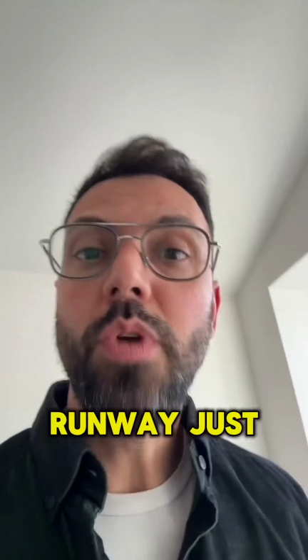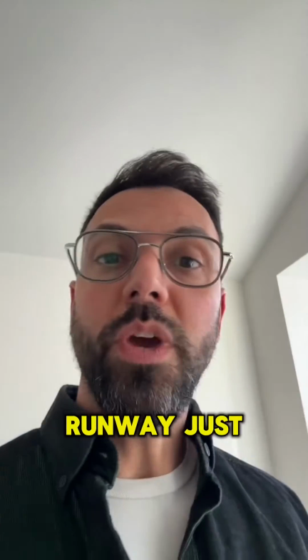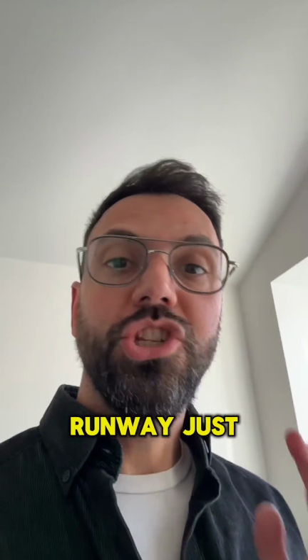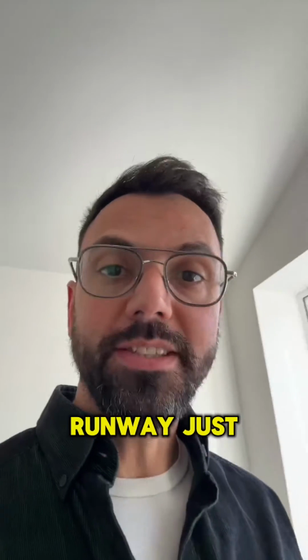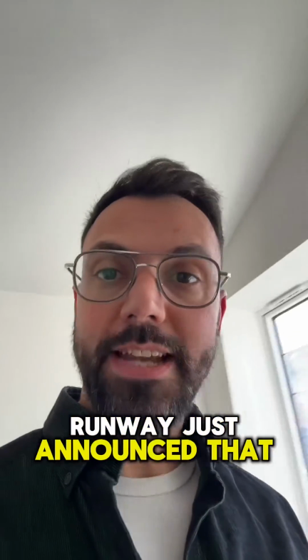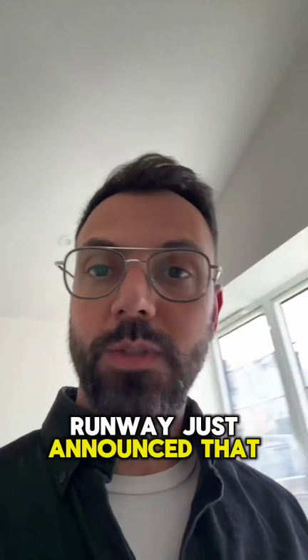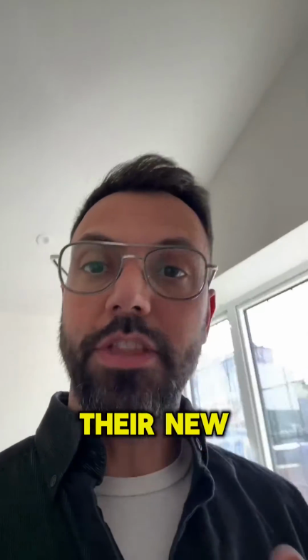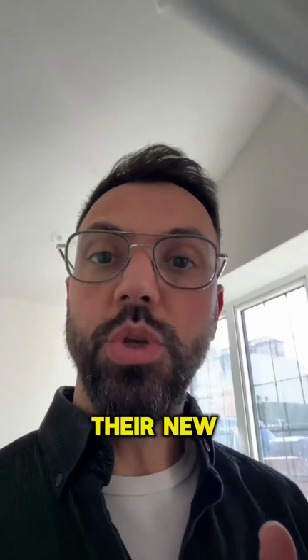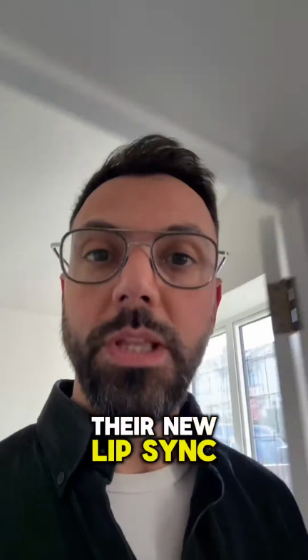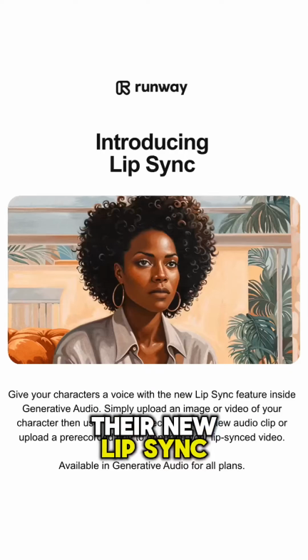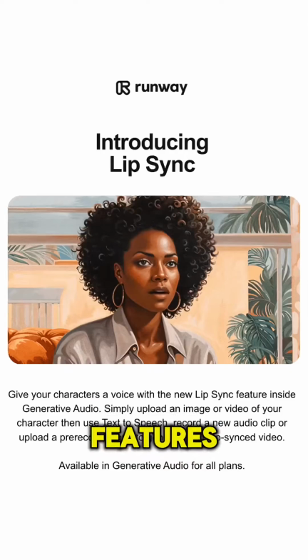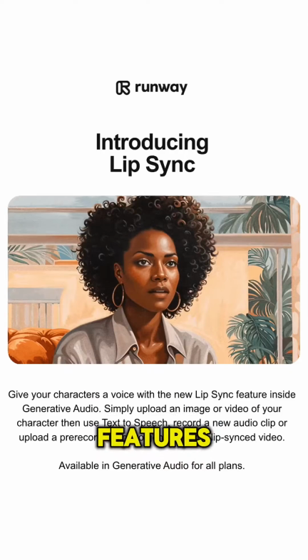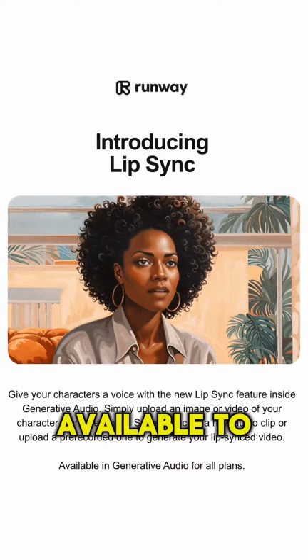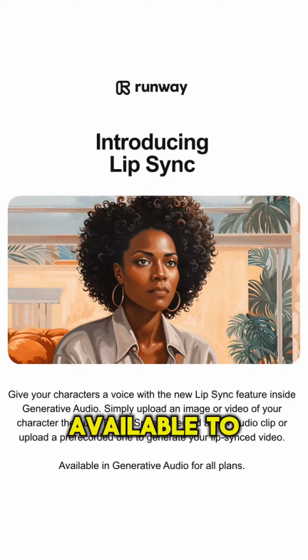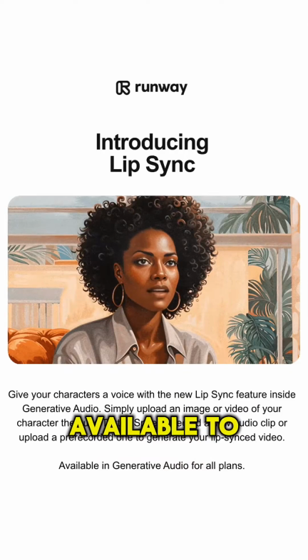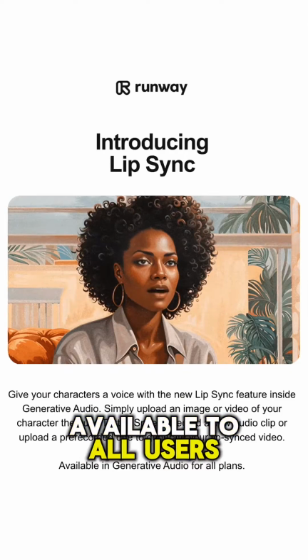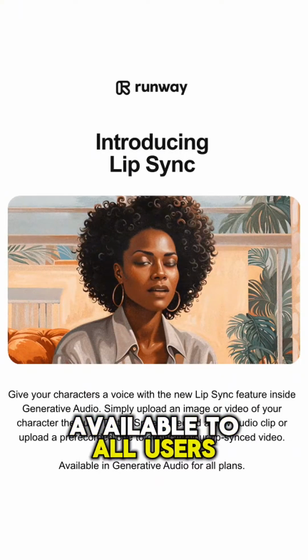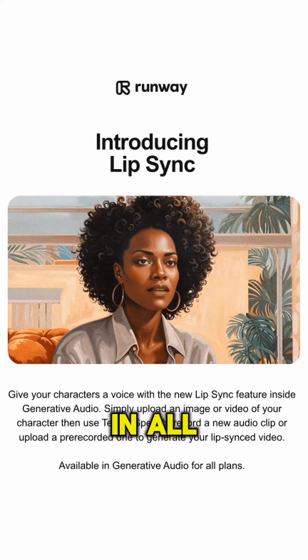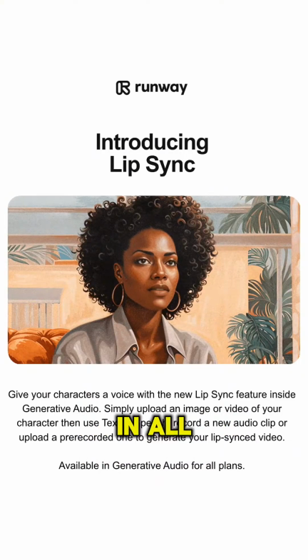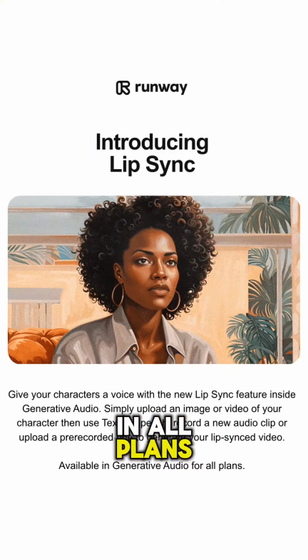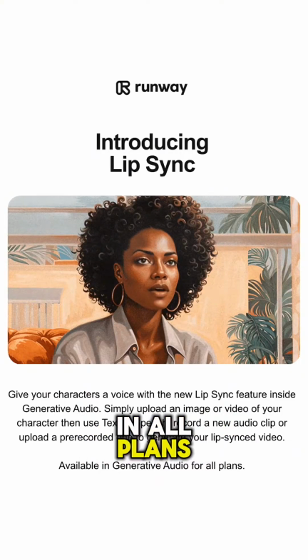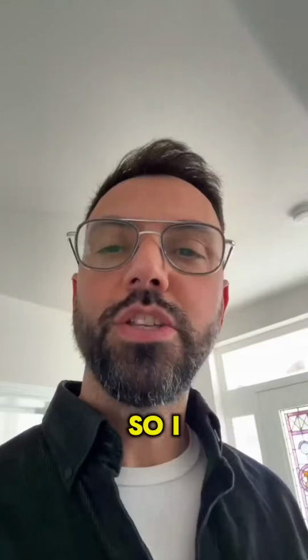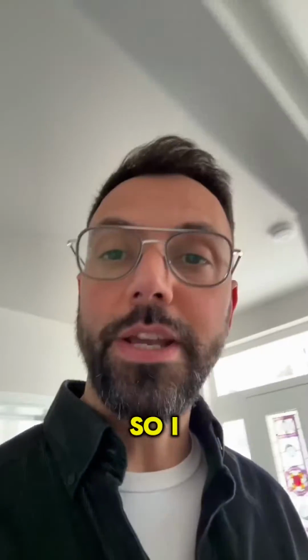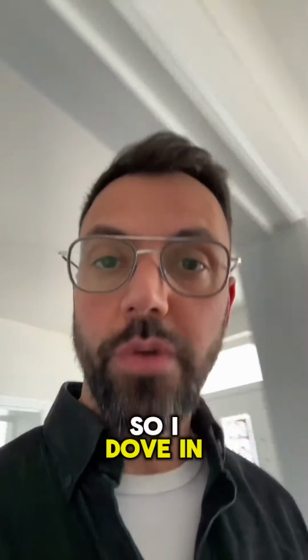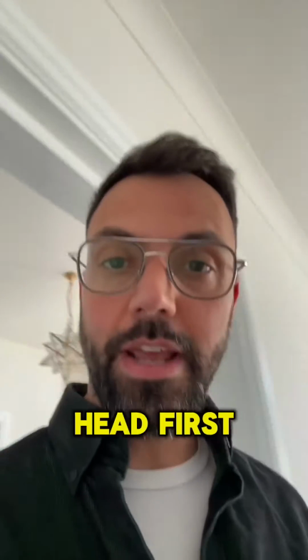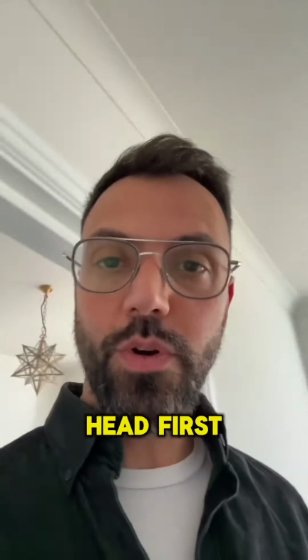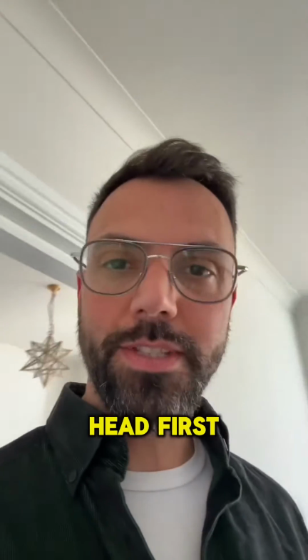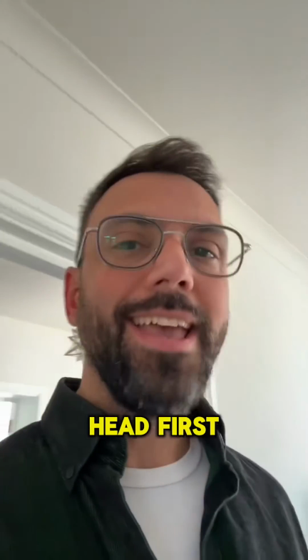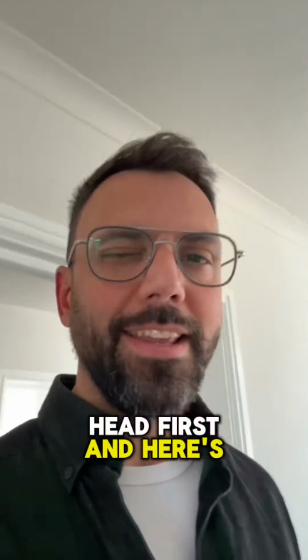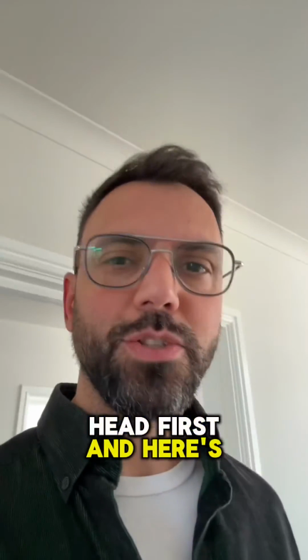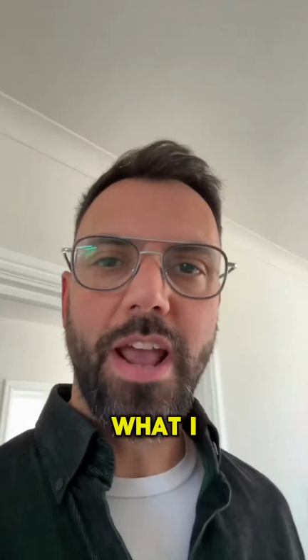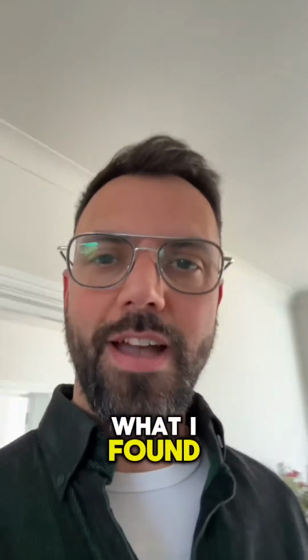Runway just announced that their new lip-sync feature is available to all users in all plans. I dove in headfirst, and here's what I found.